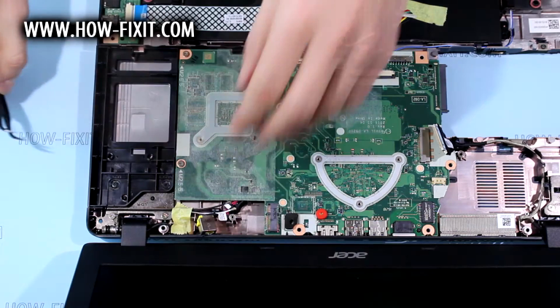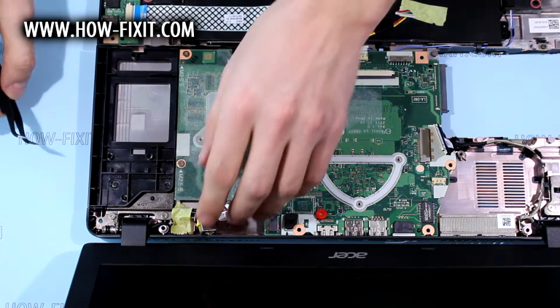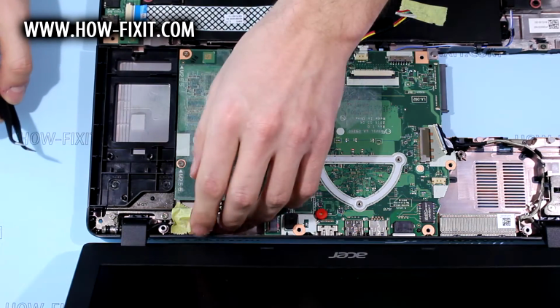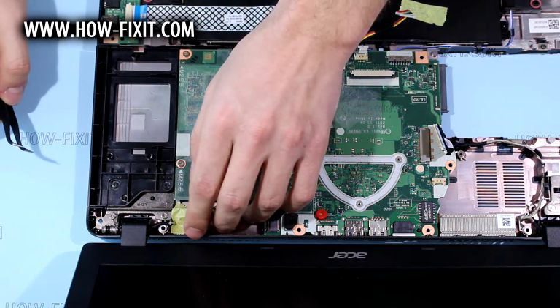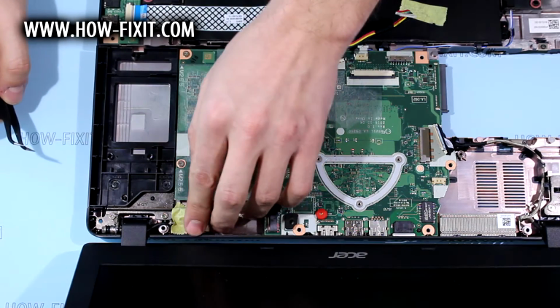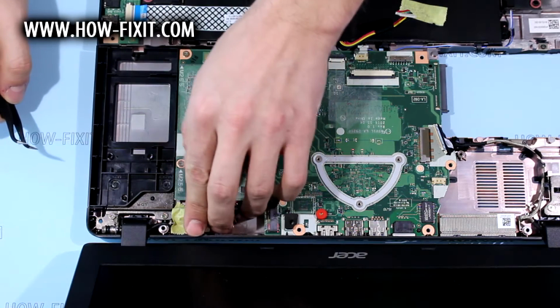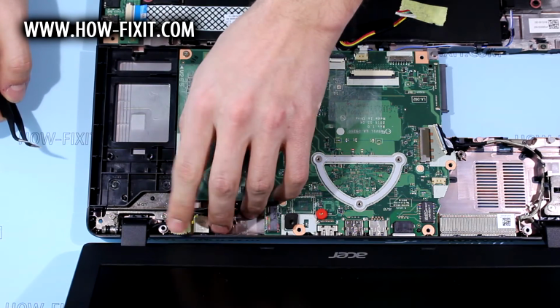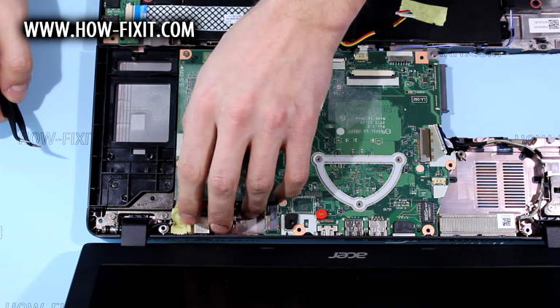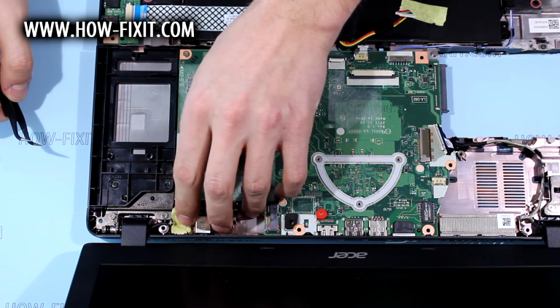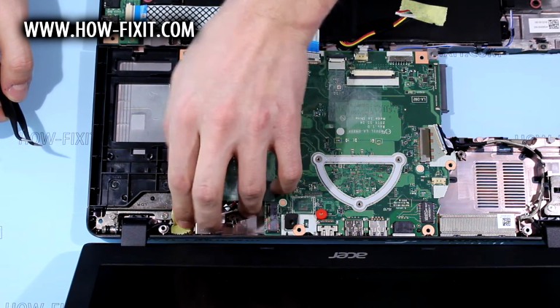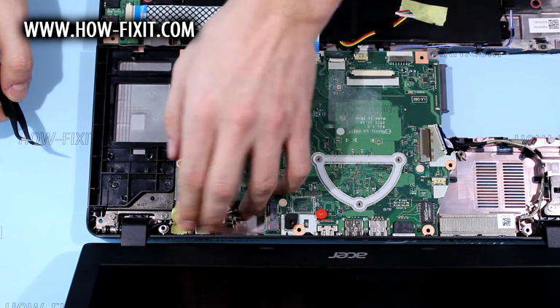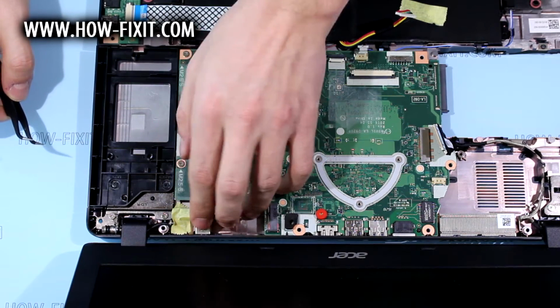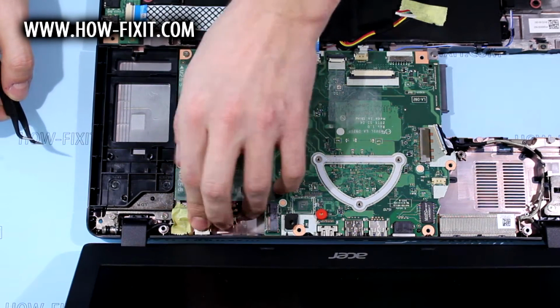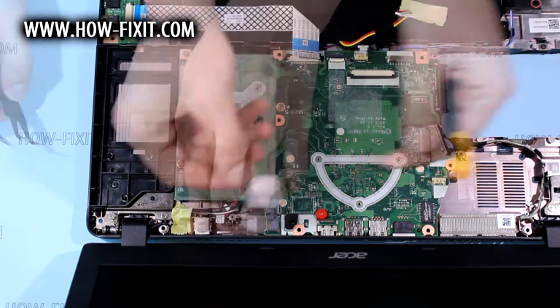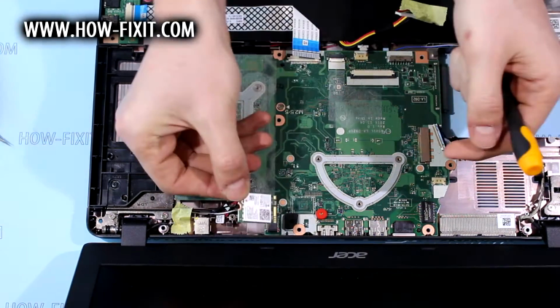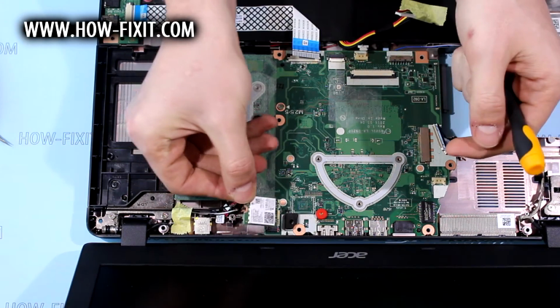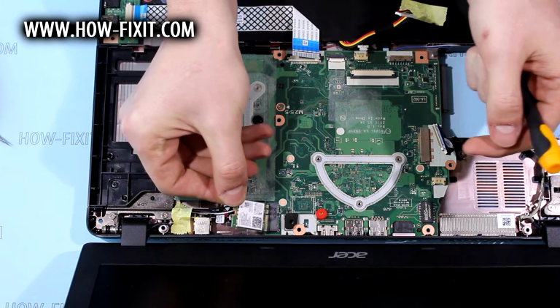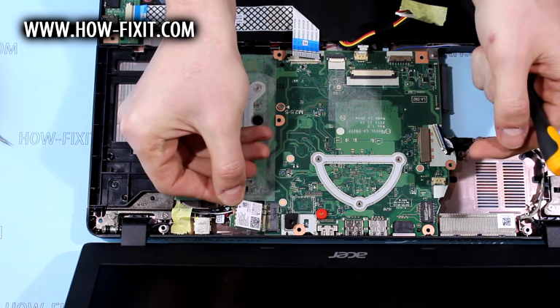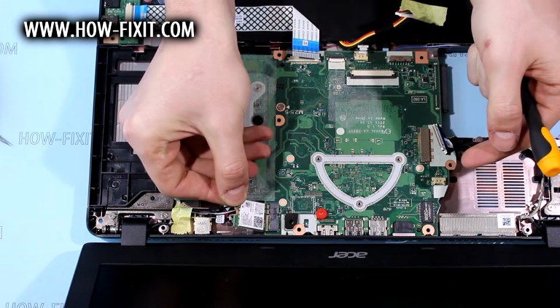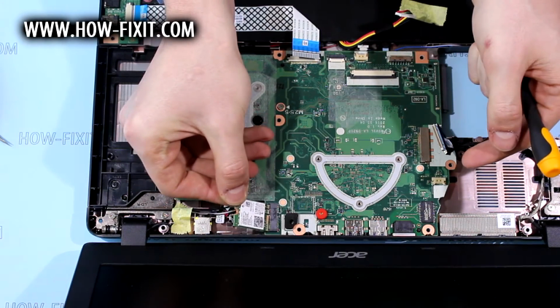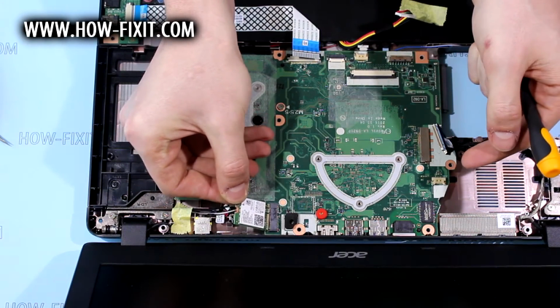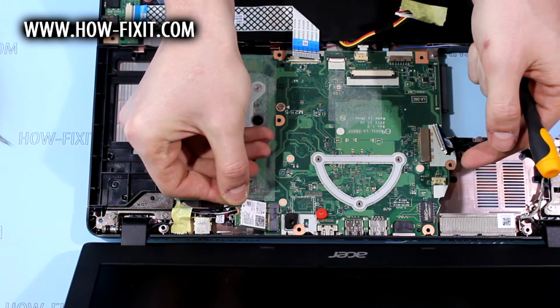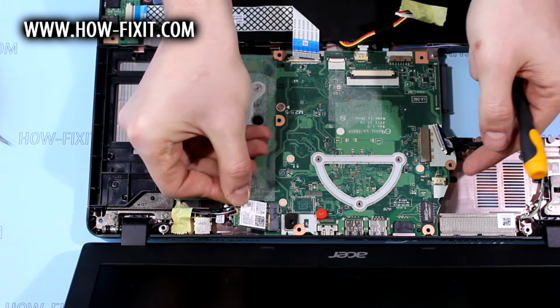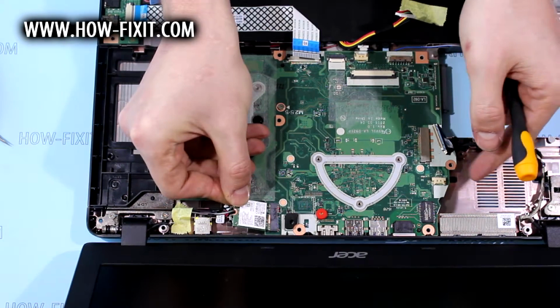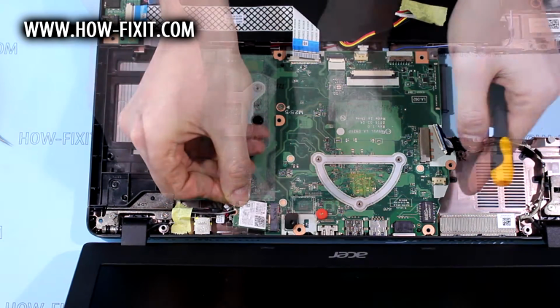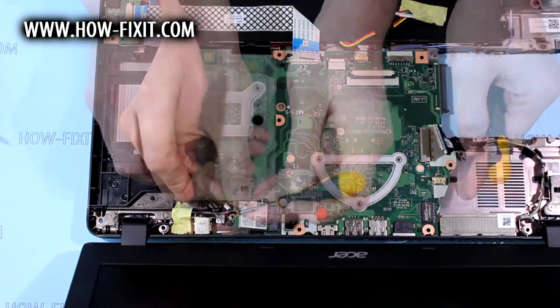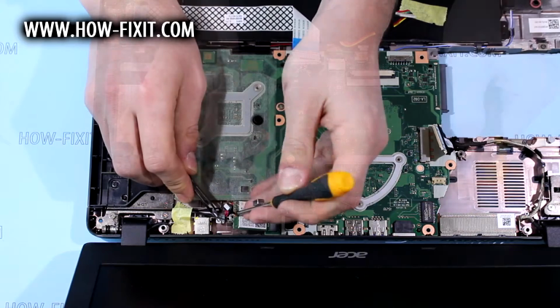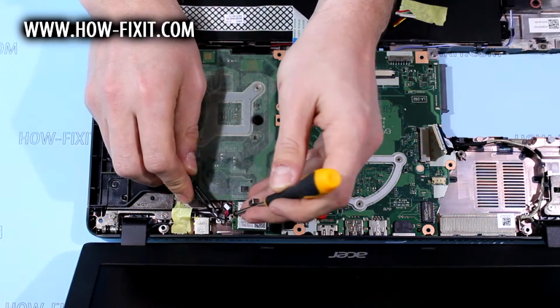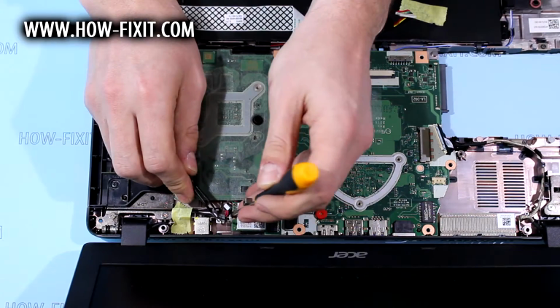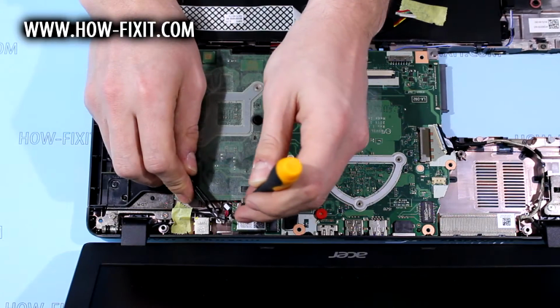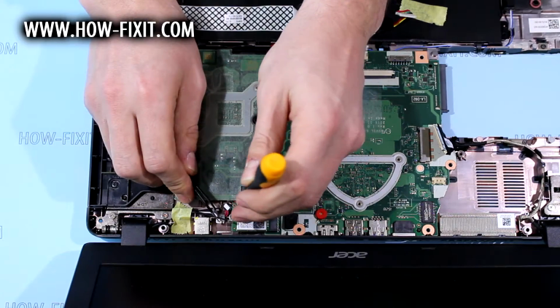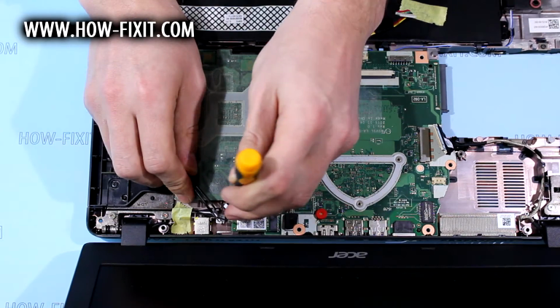Now putting back DC cable. Install Wi-Fi module. Fix it with screw.